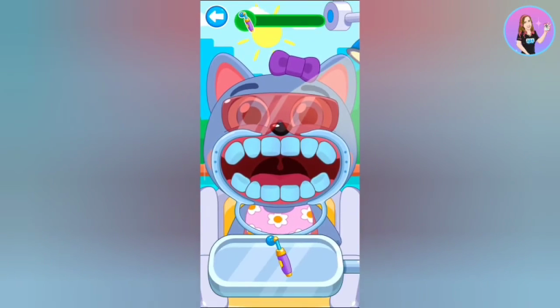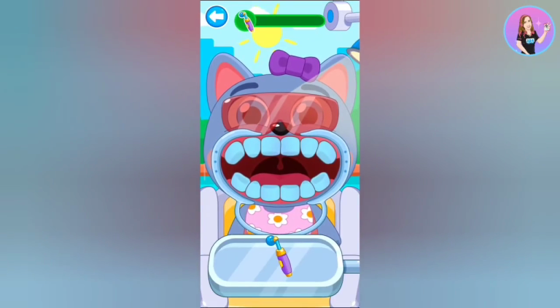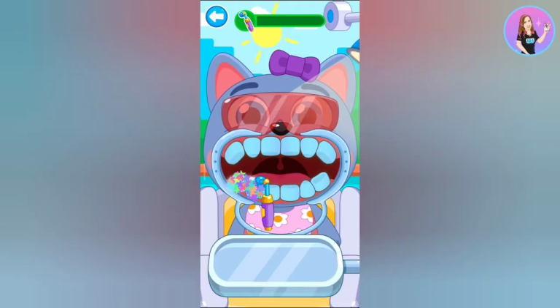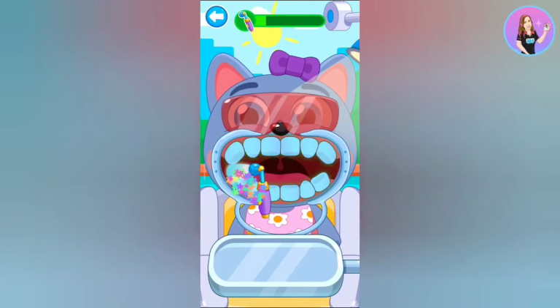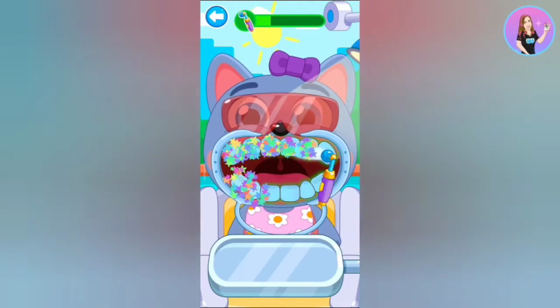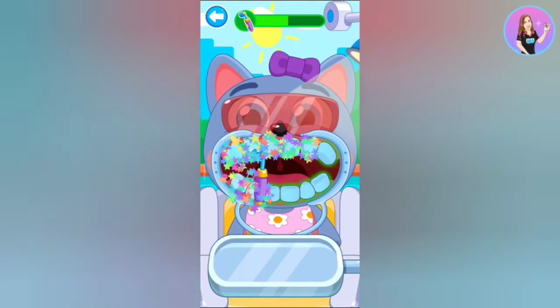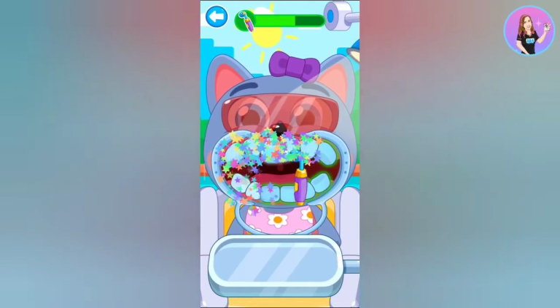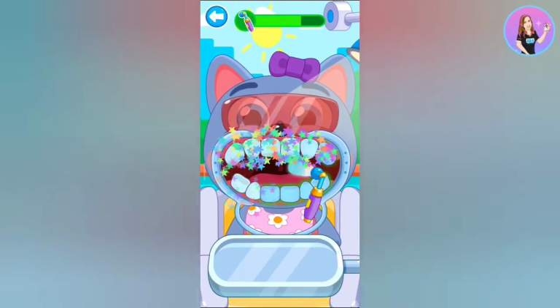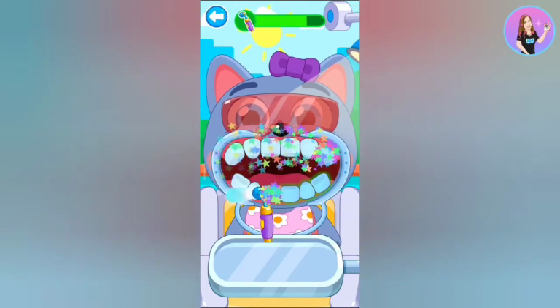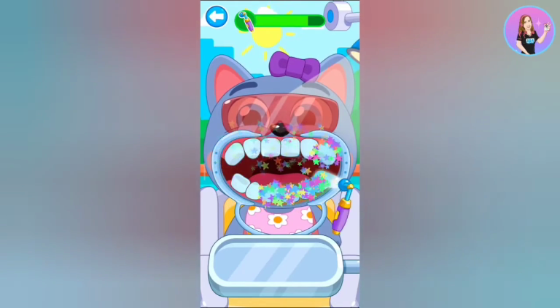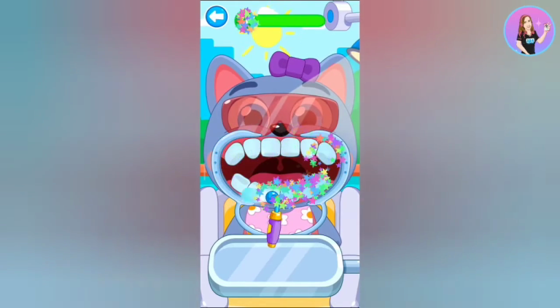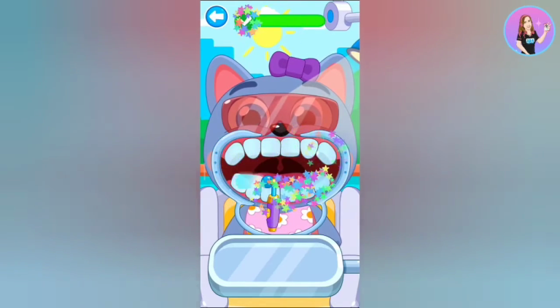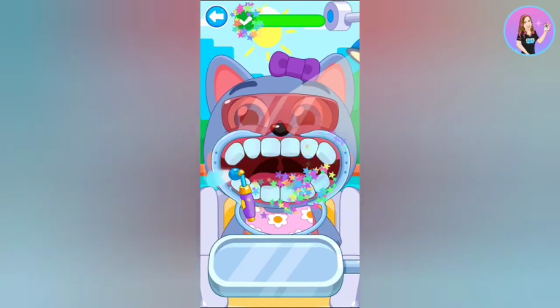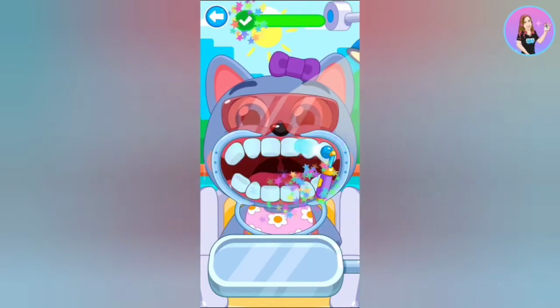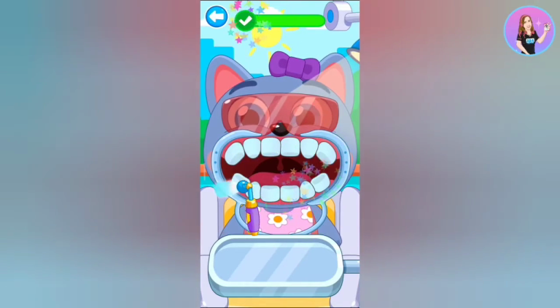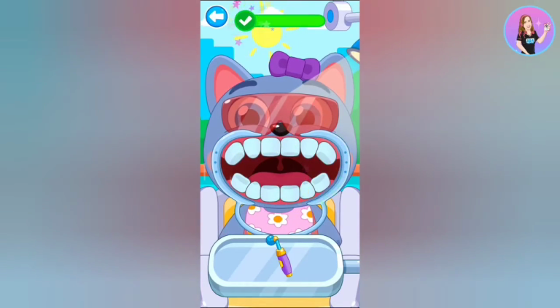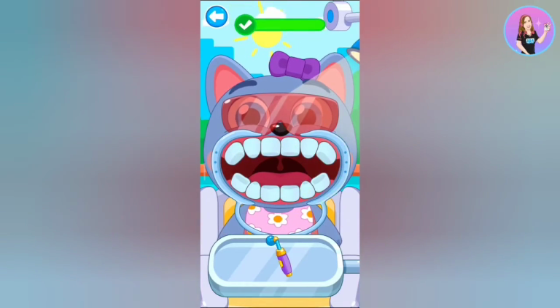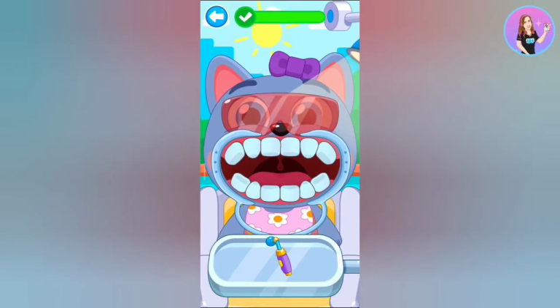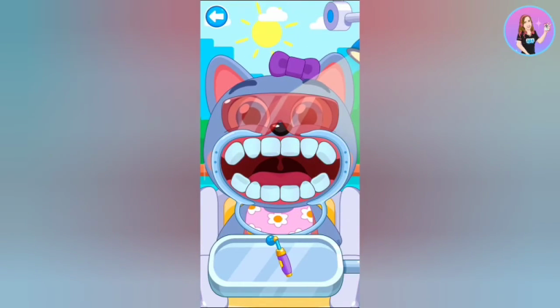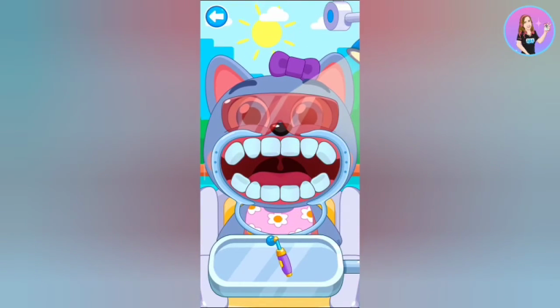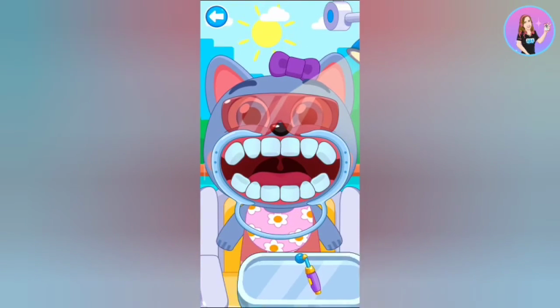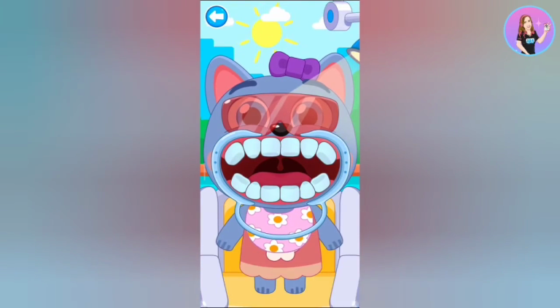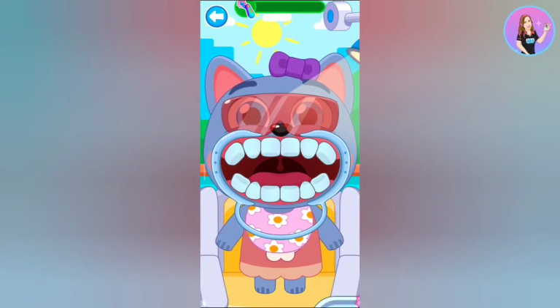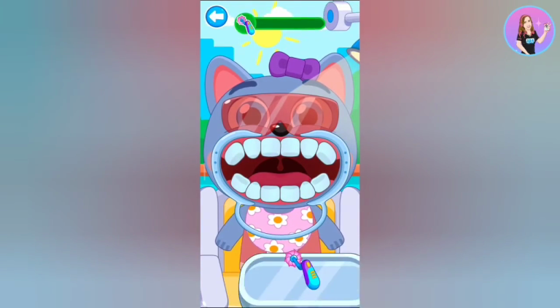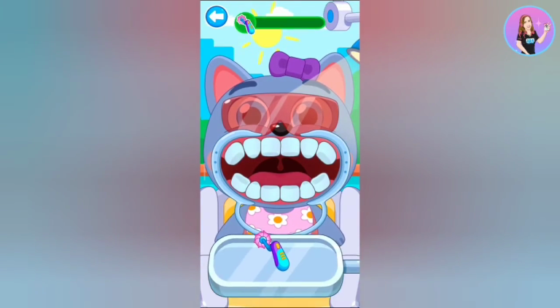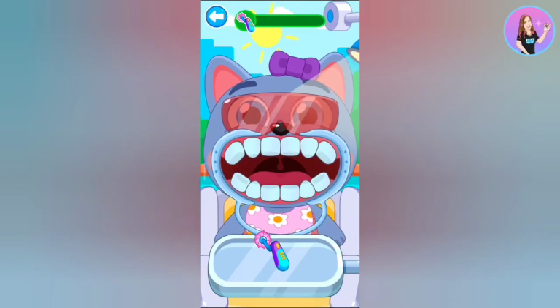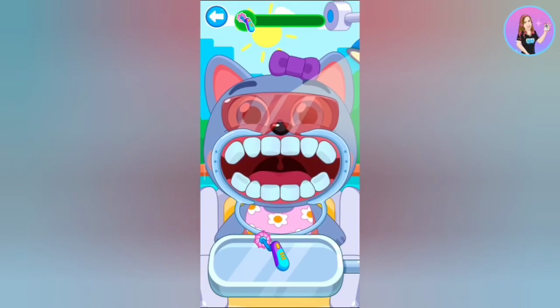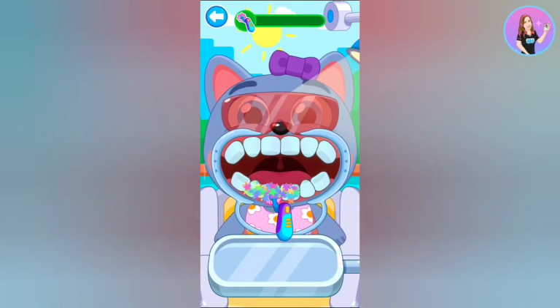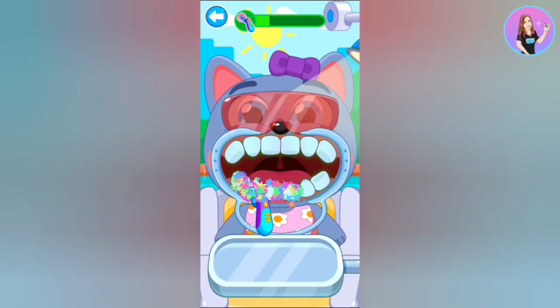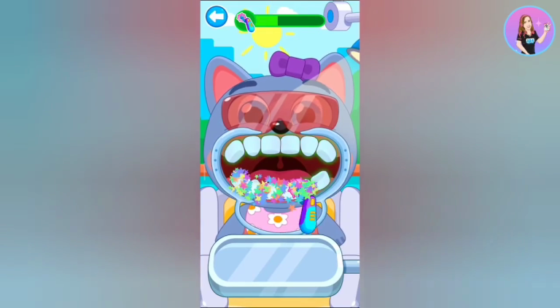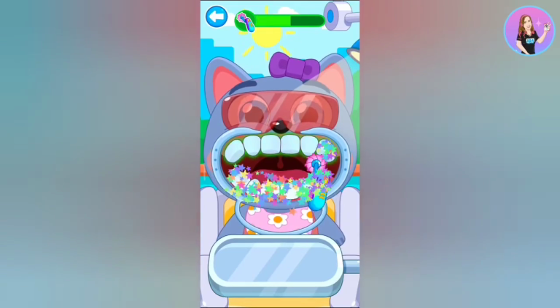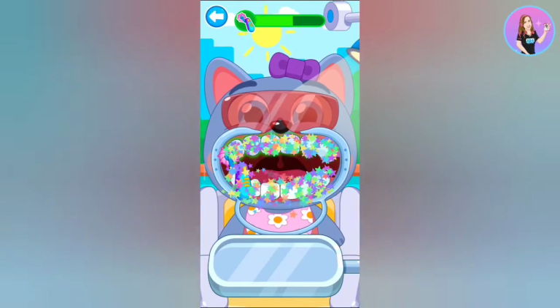Well done. Super. Grind the tooth. Super.